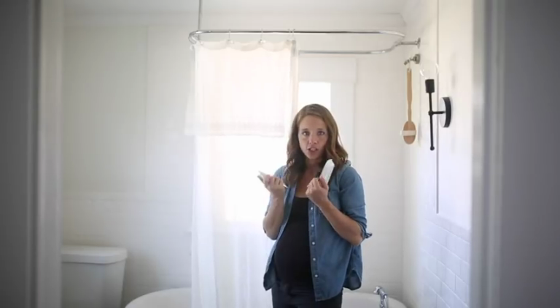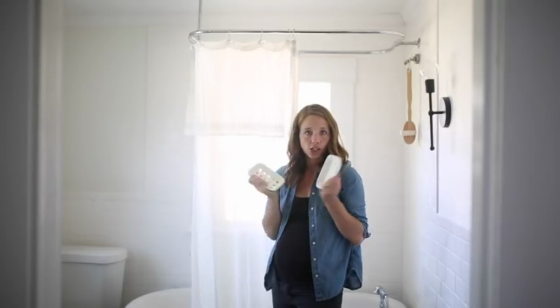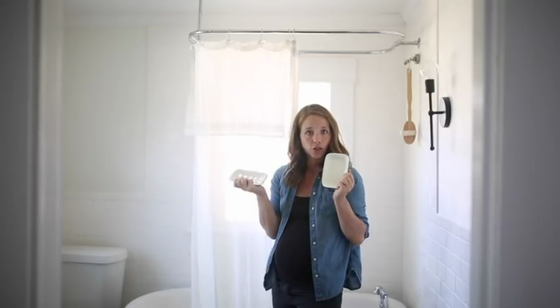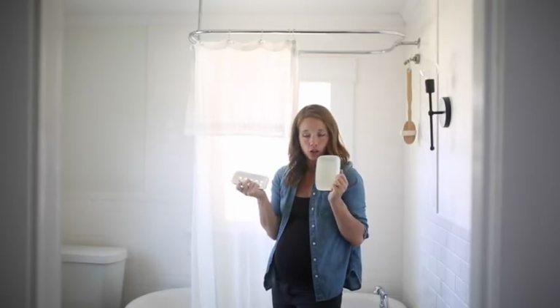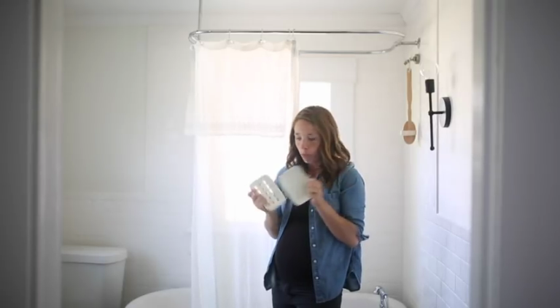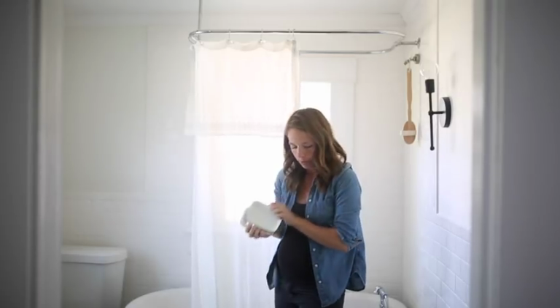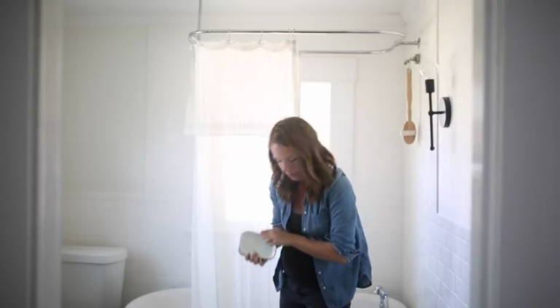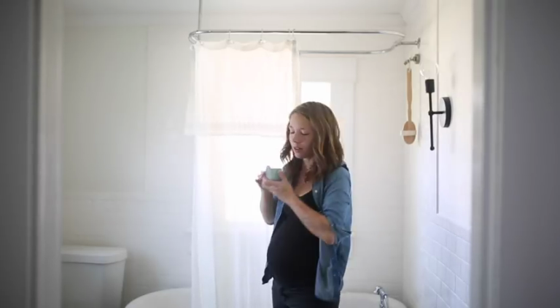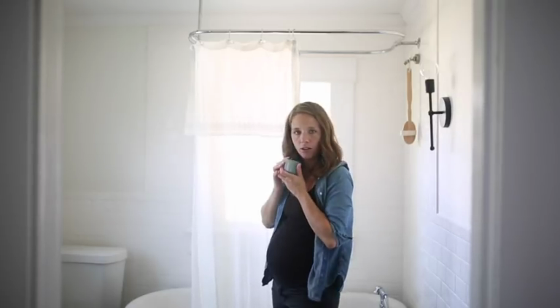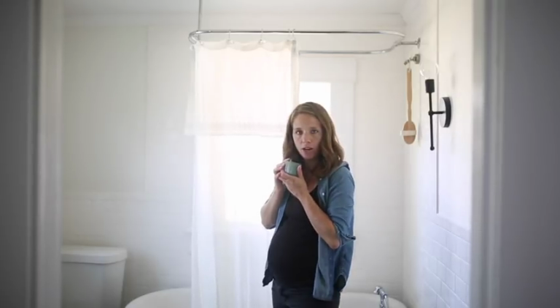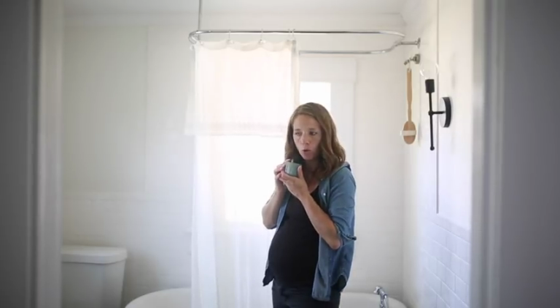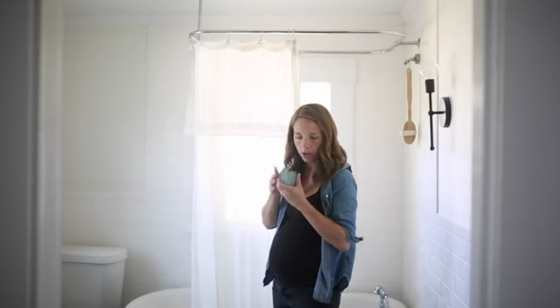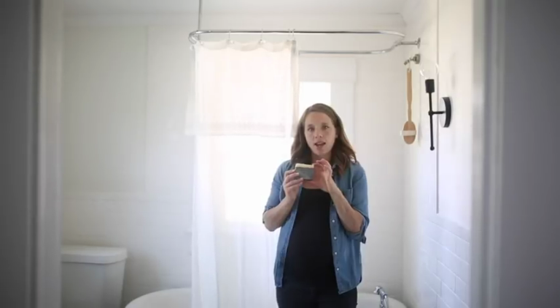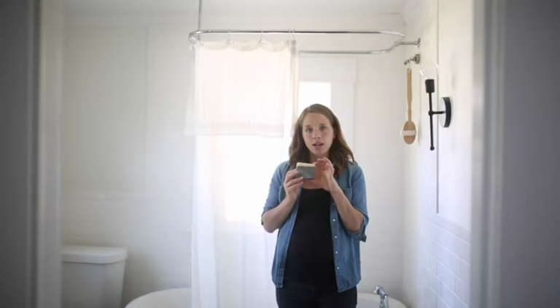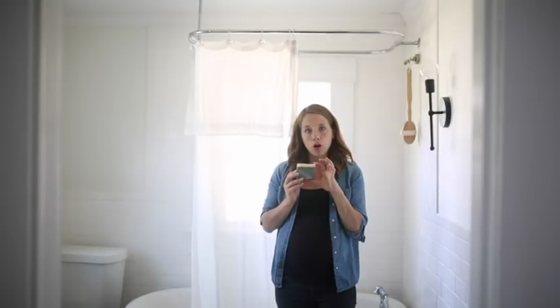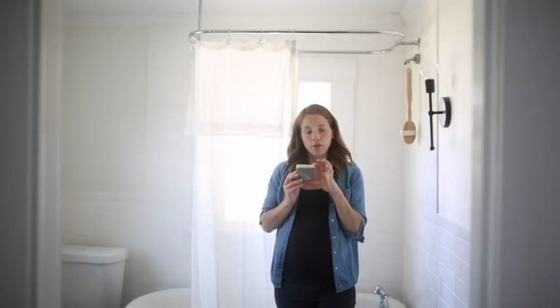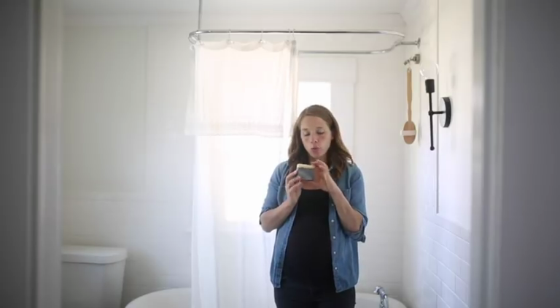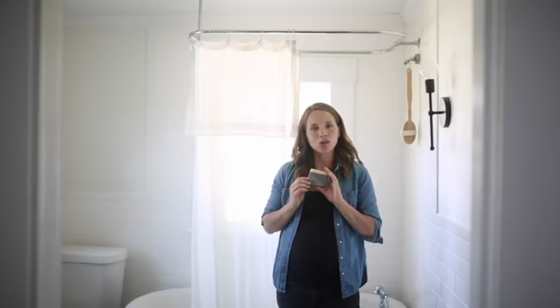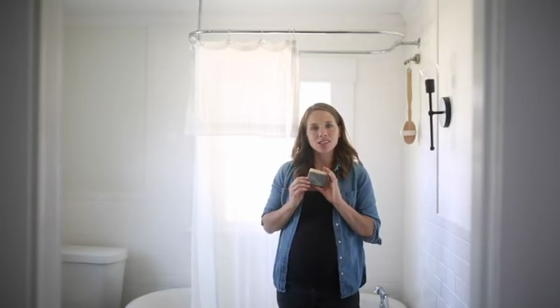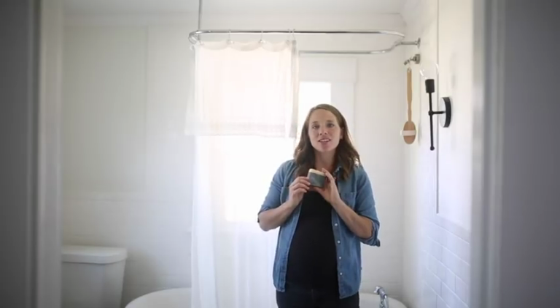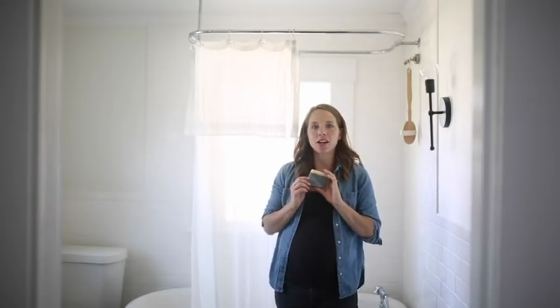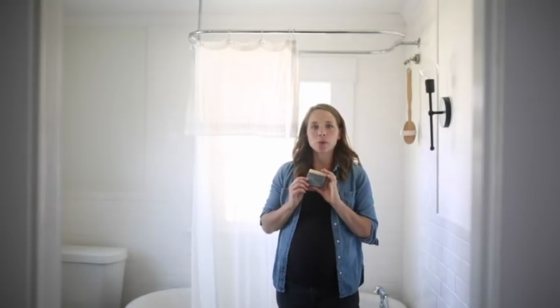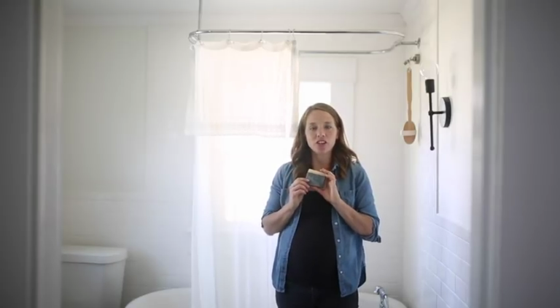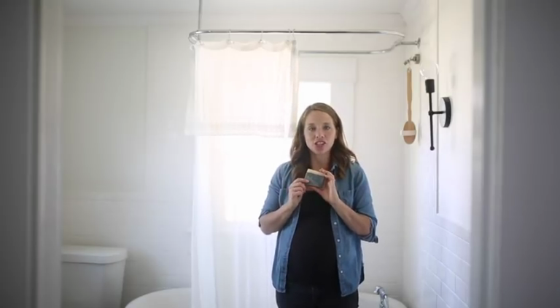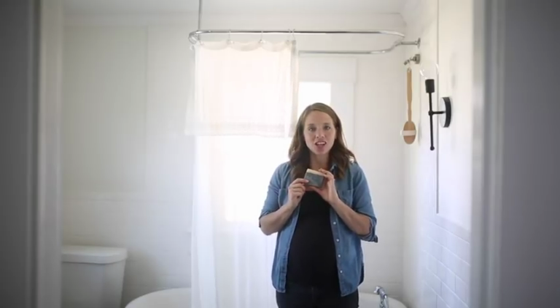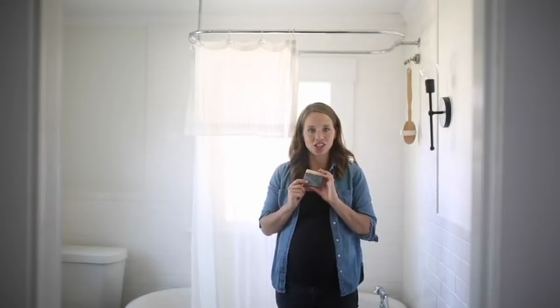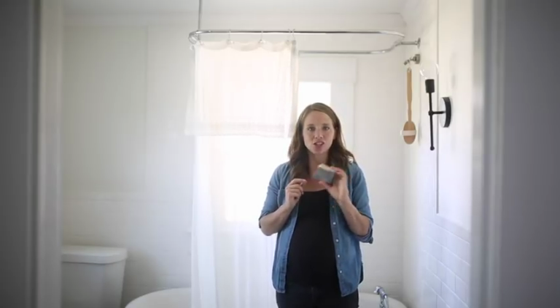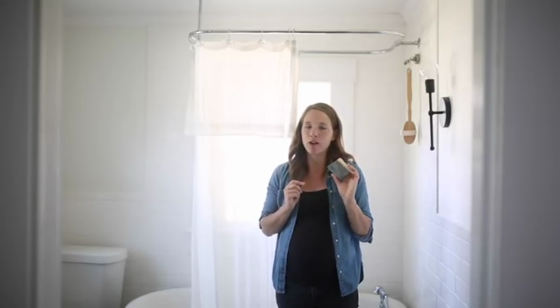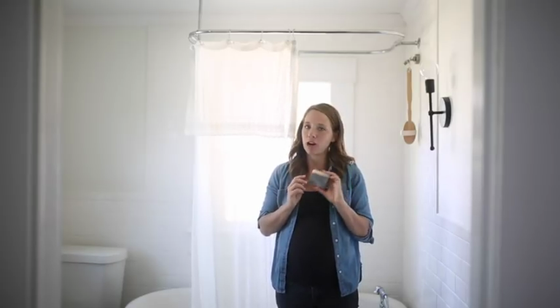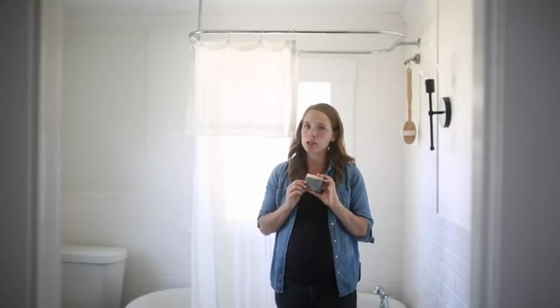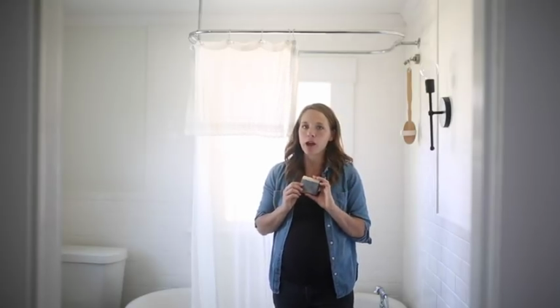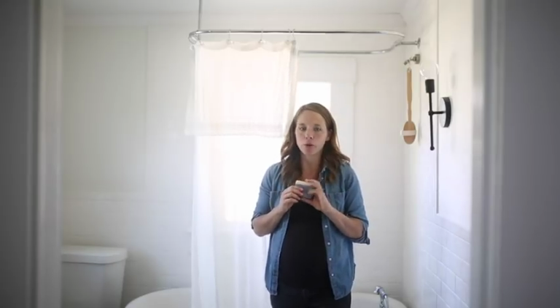I have hooks for the hand towels, enamel dishes for the soap, a little candle holder, and a bar of soap. So let's get to adding some finishing touches to my farmhouse bathroom.